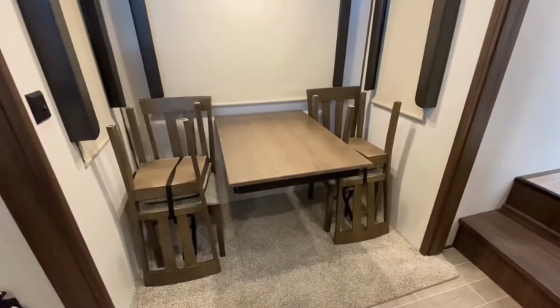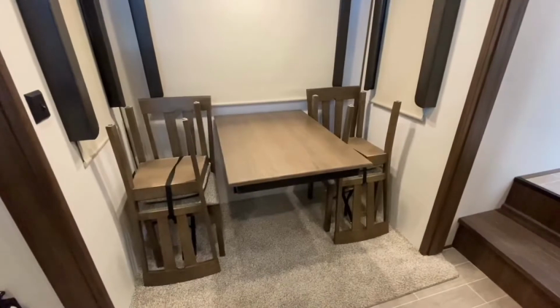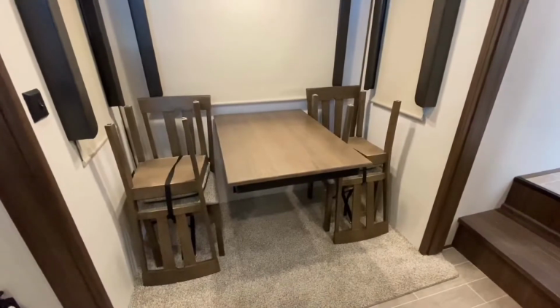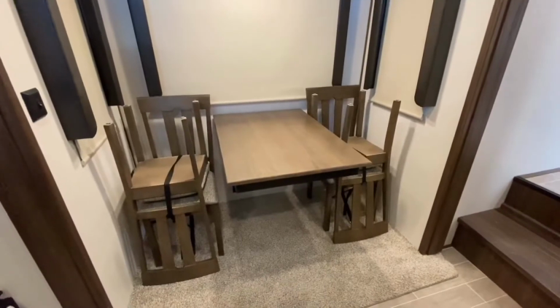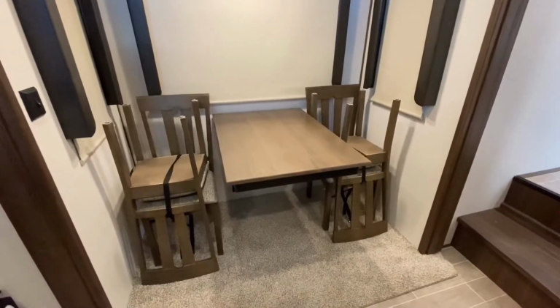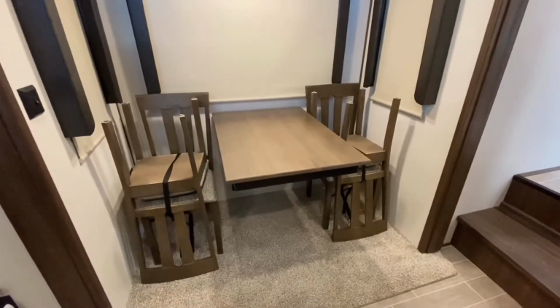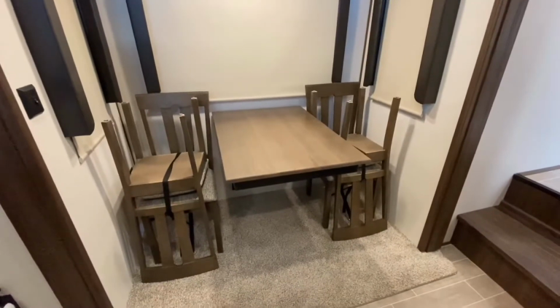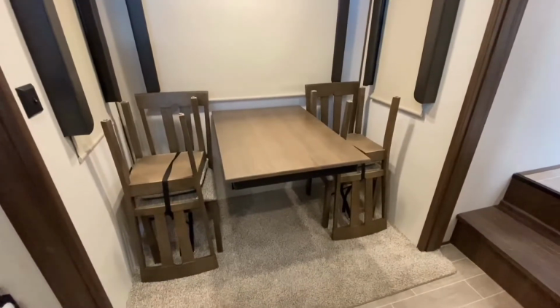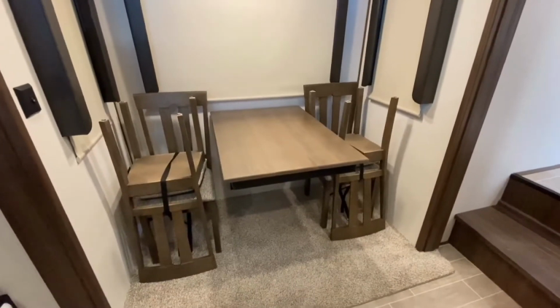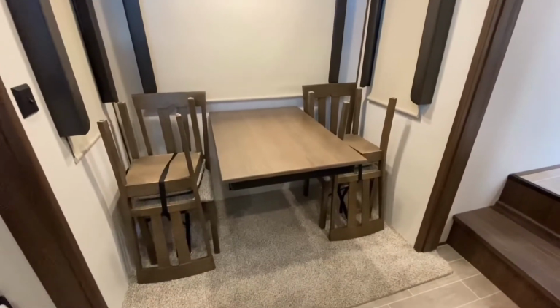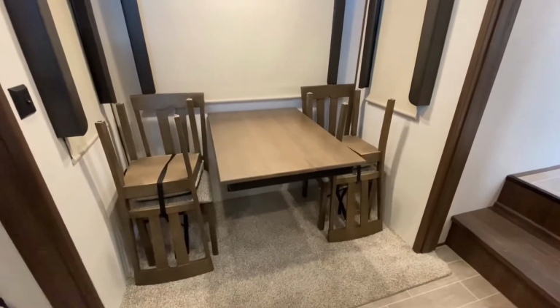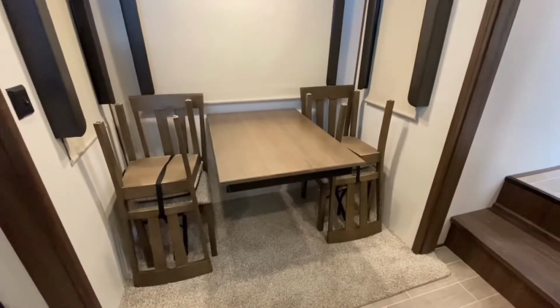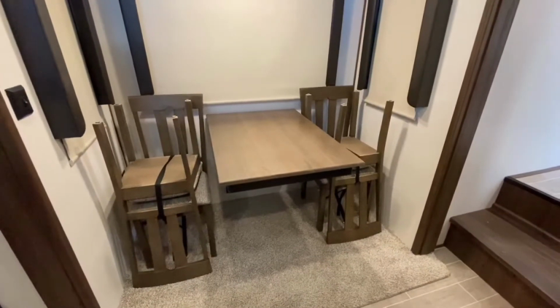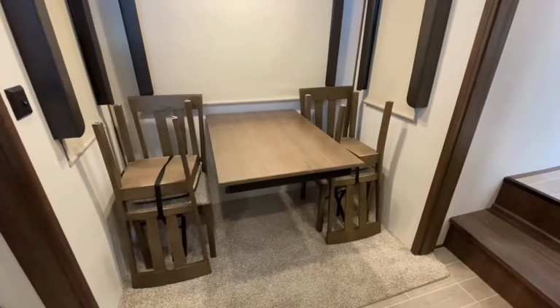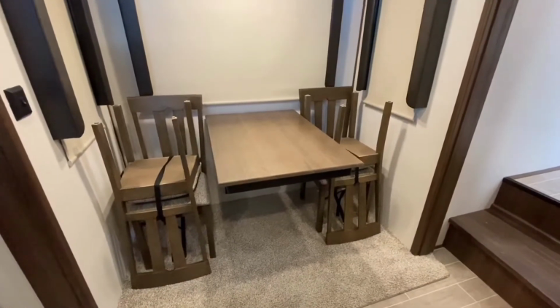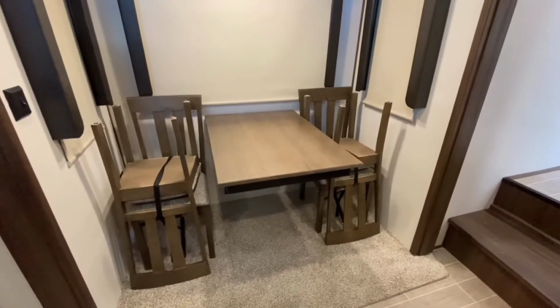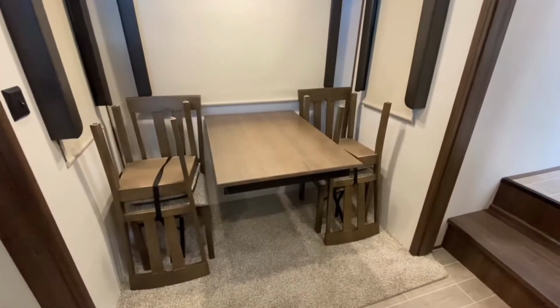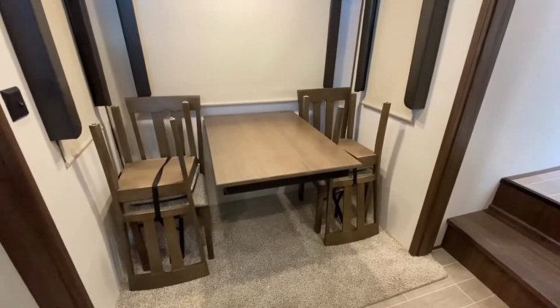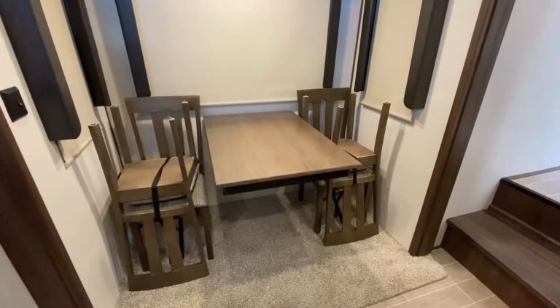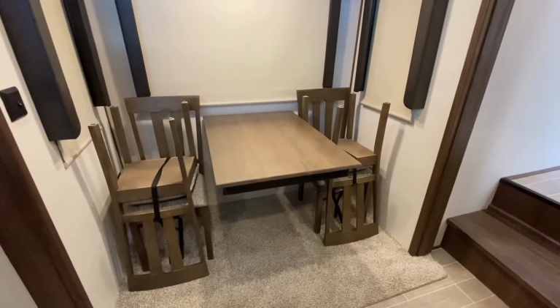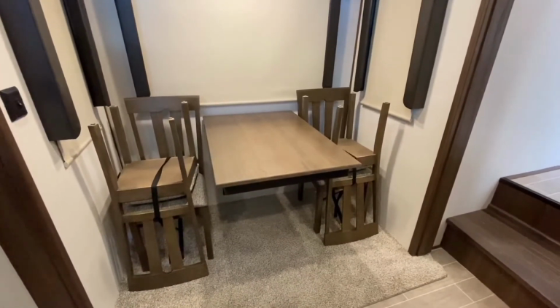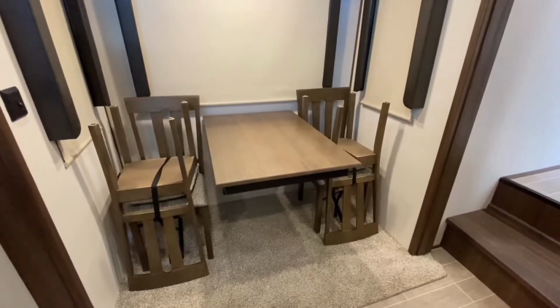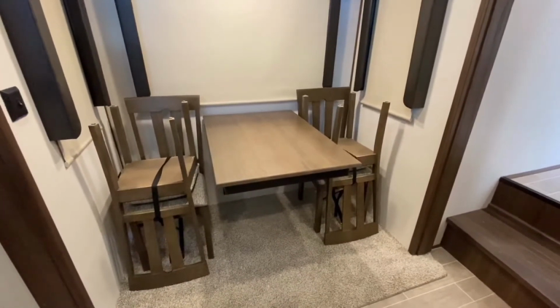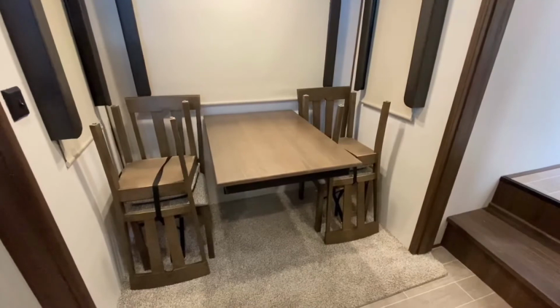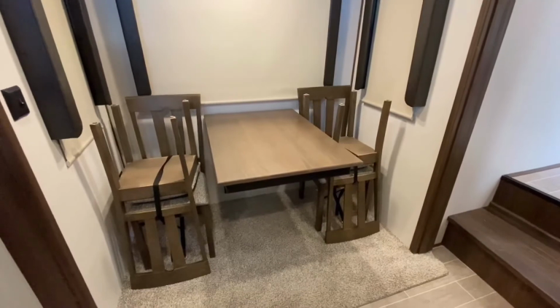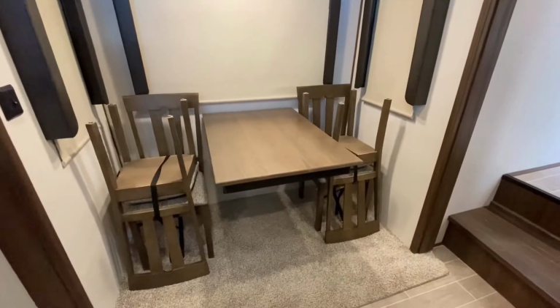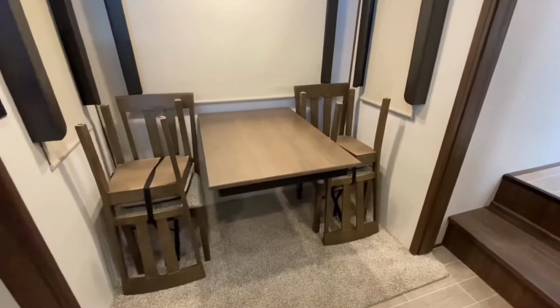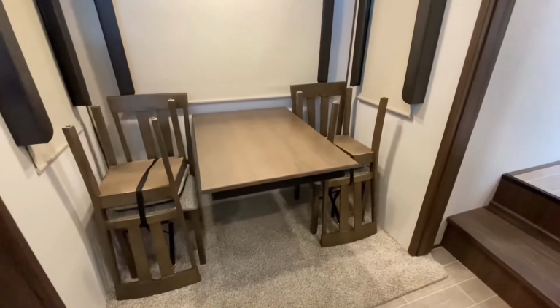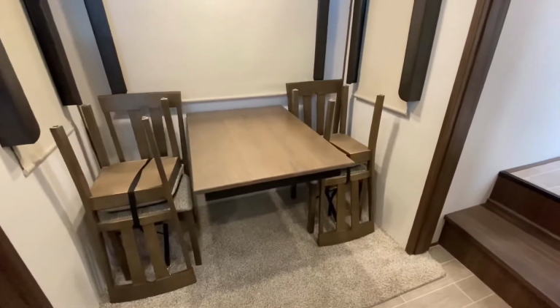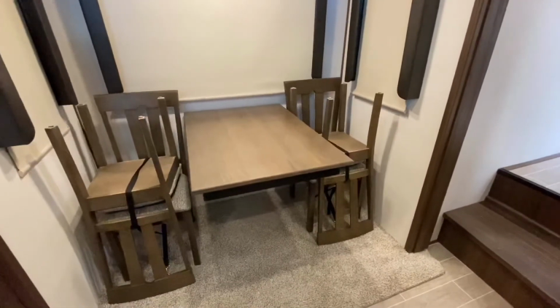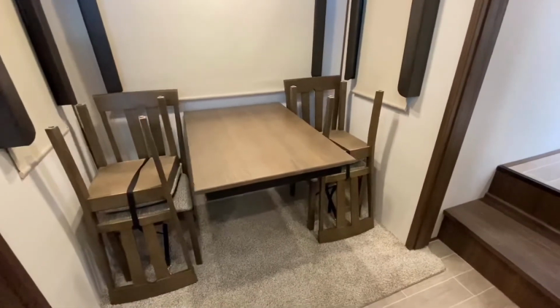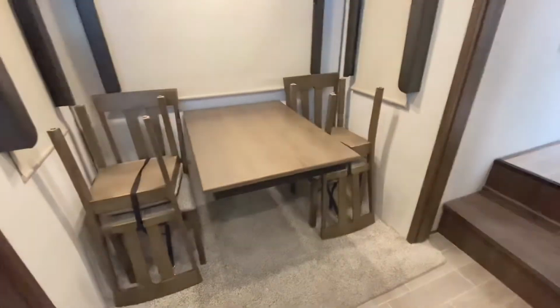This camper comes equipped with a nice dining table with four chairs, enough to fit all the people that you want around that.